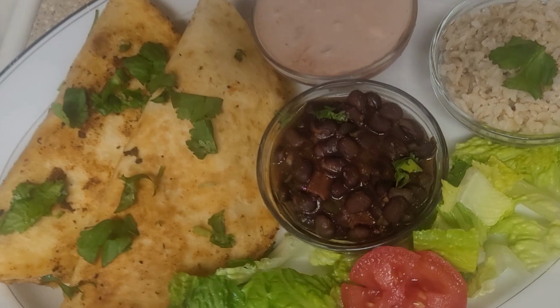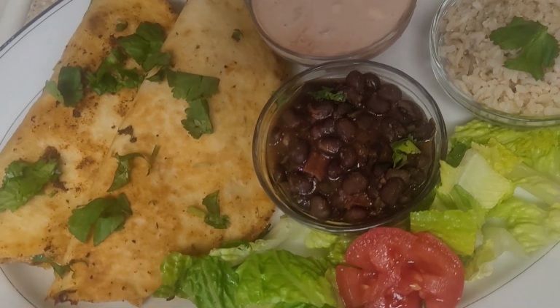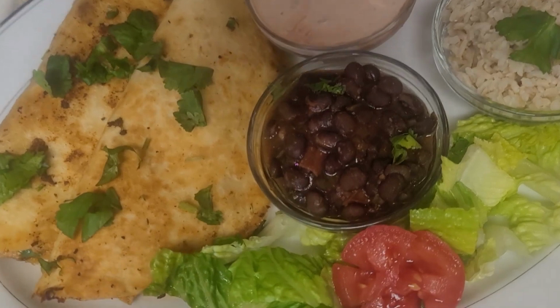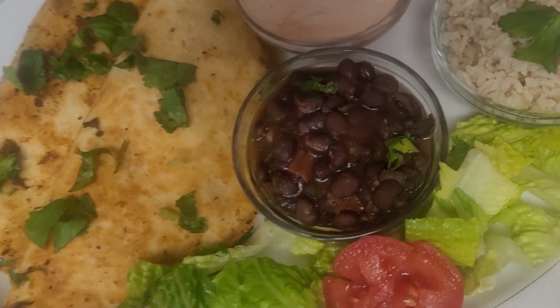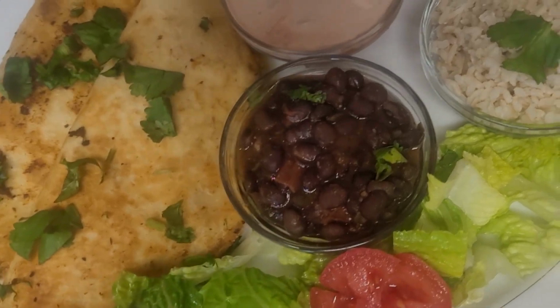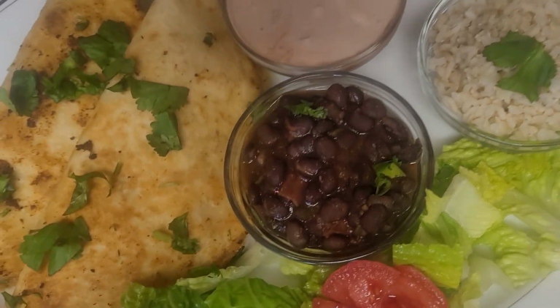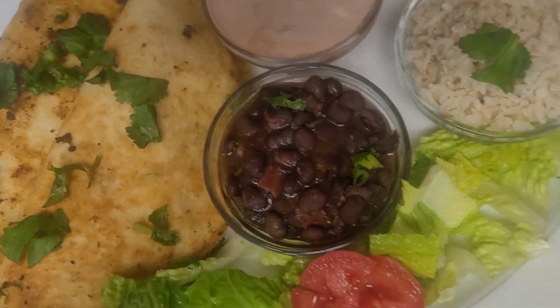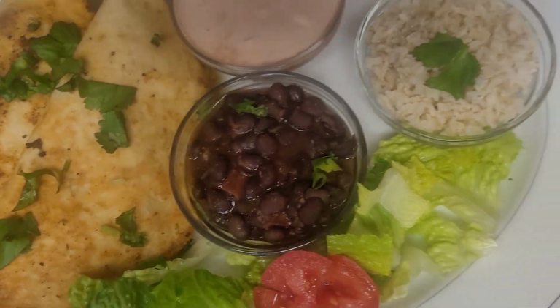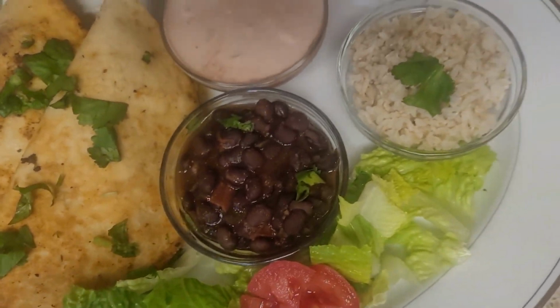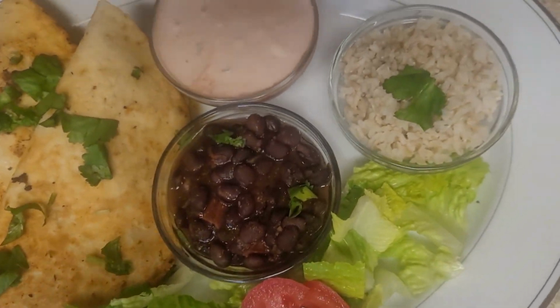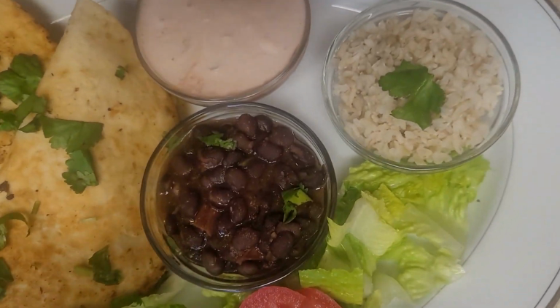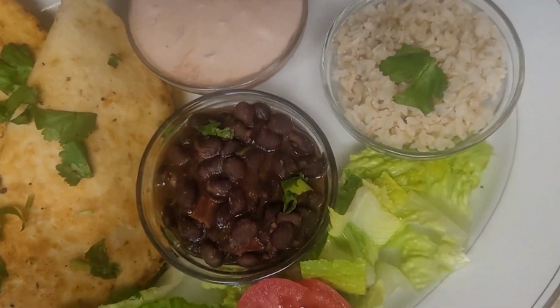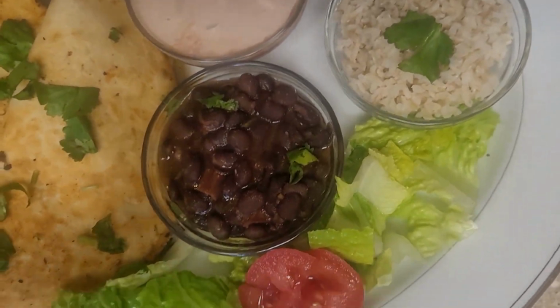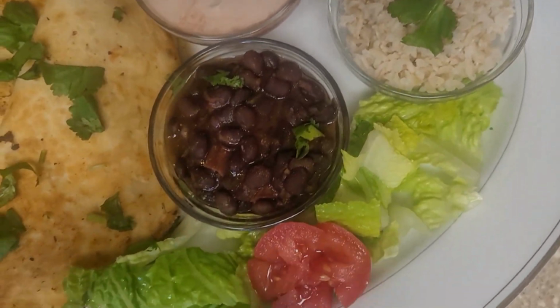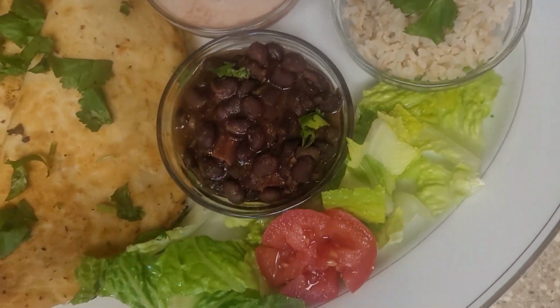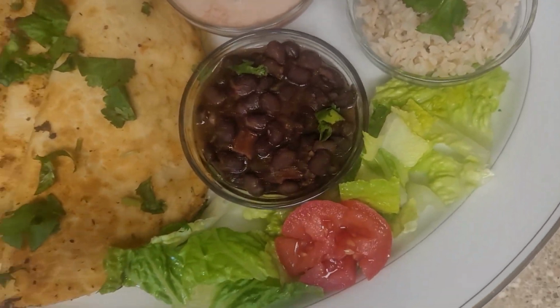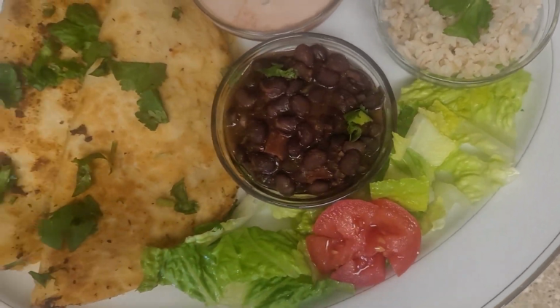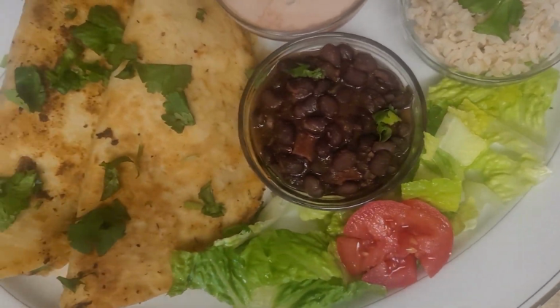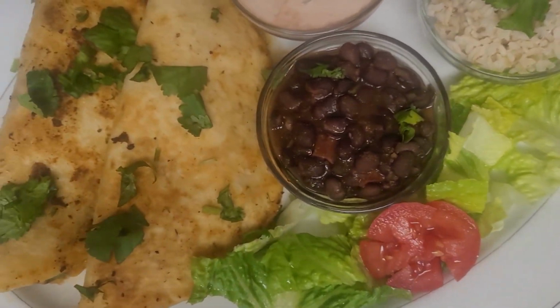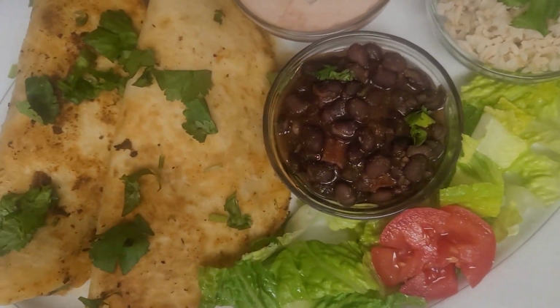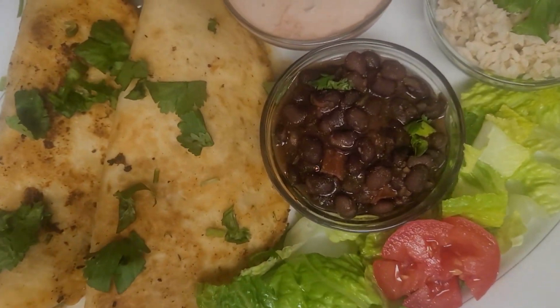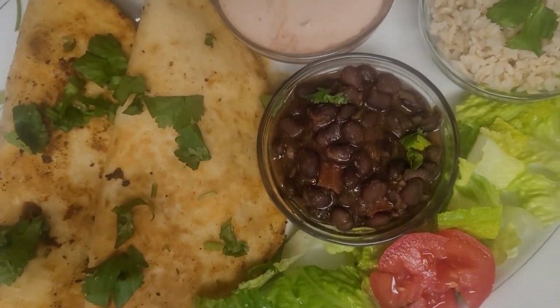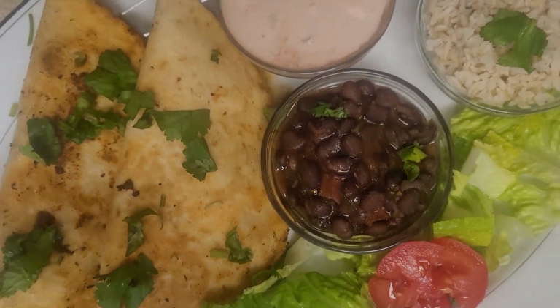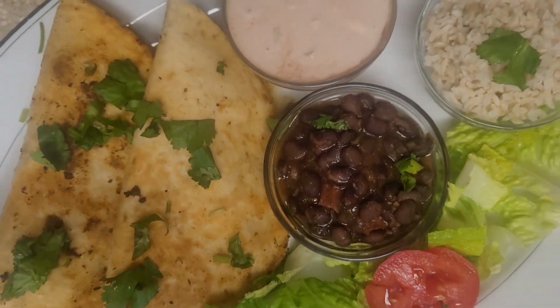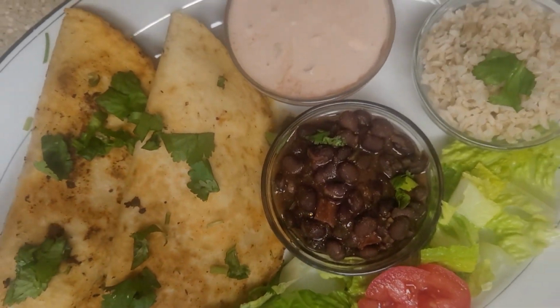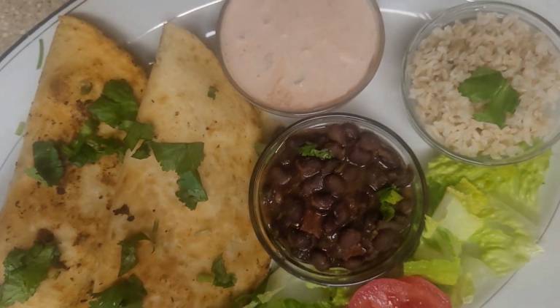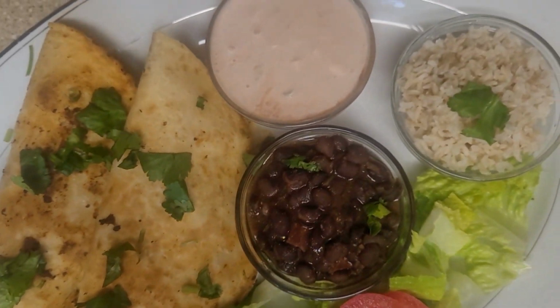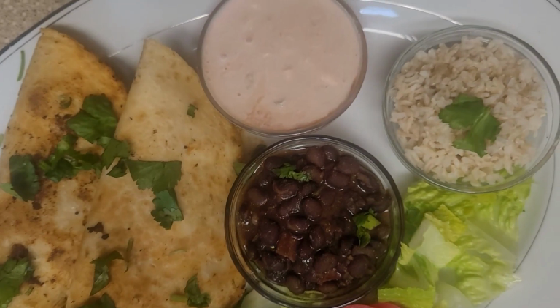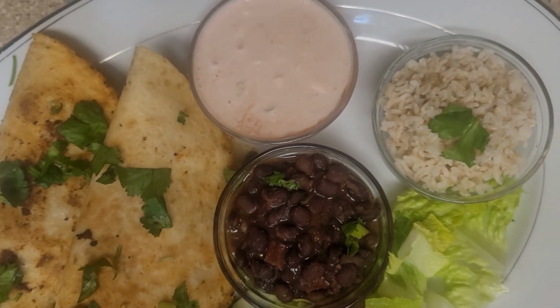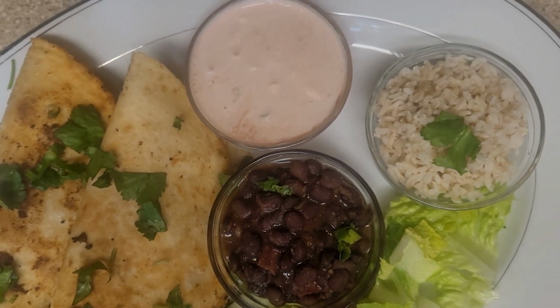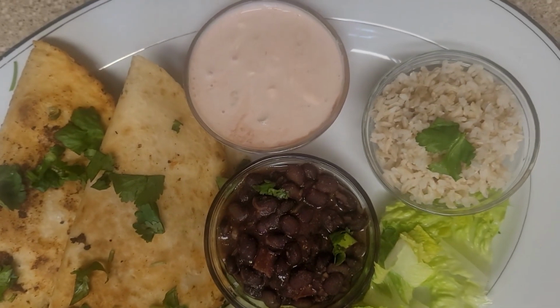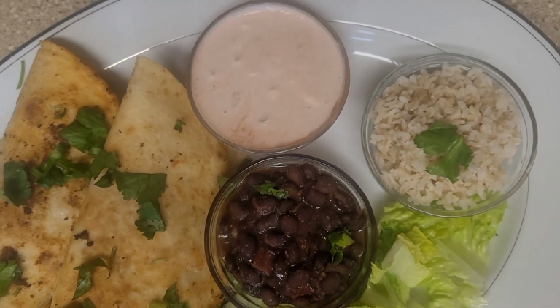This is the perfect Taco Tuesday meal — it was quick and easy to make. See how I make it.